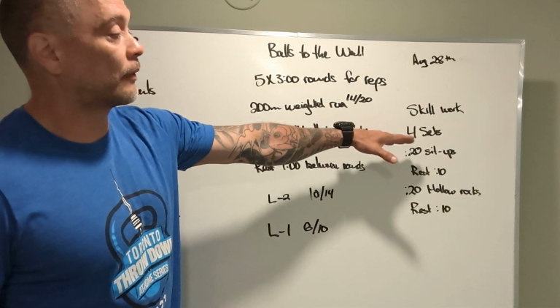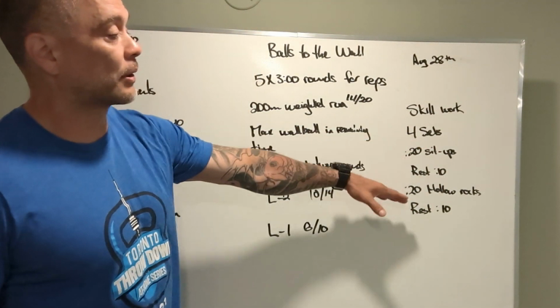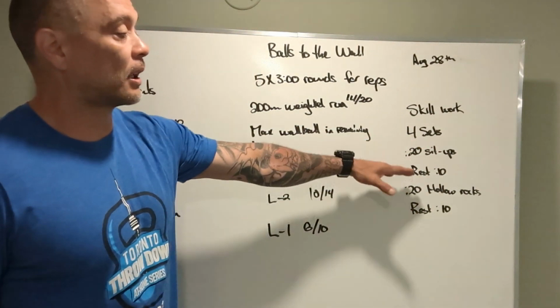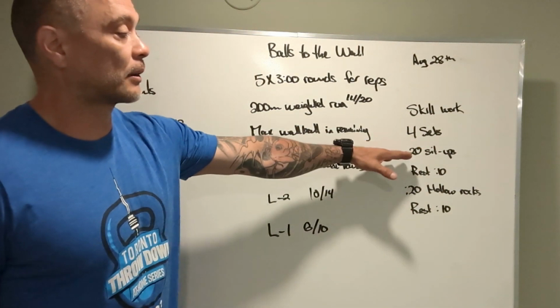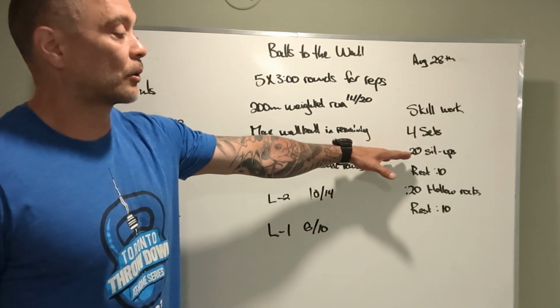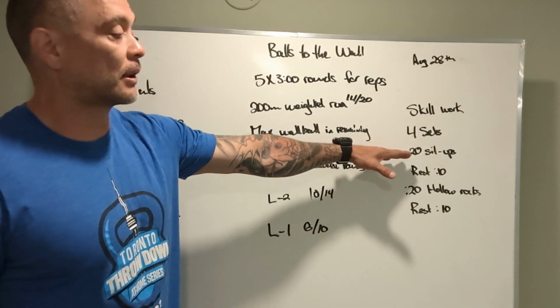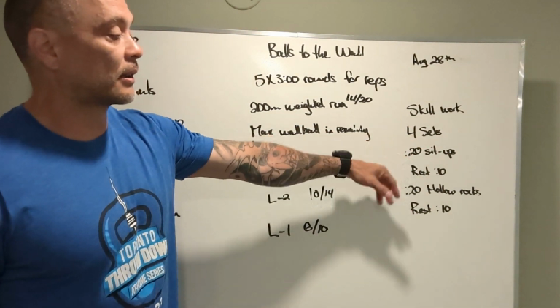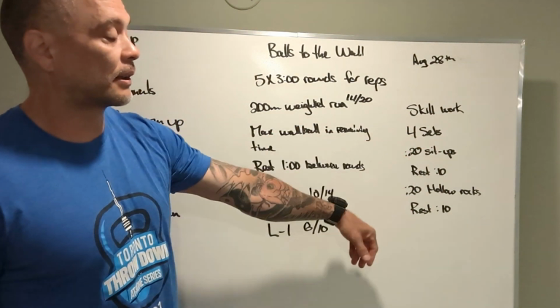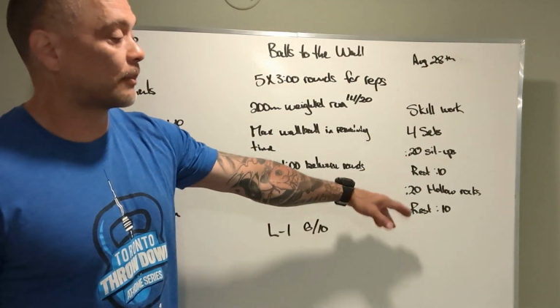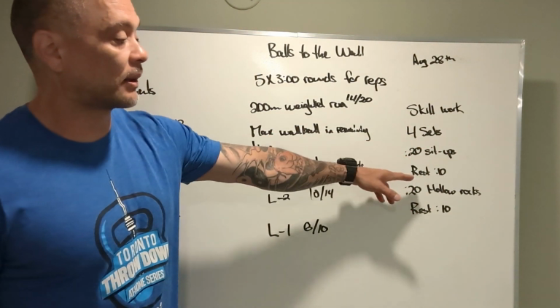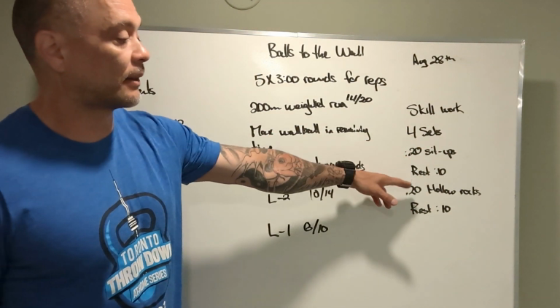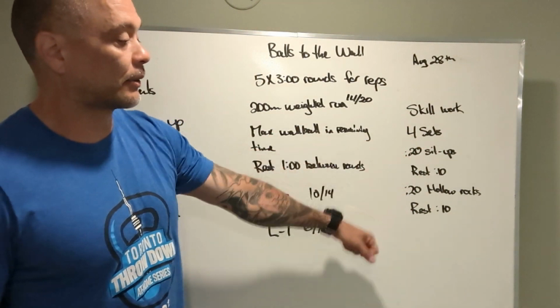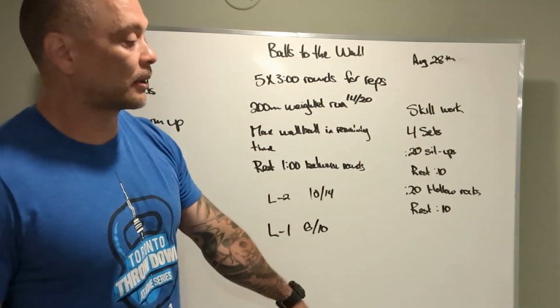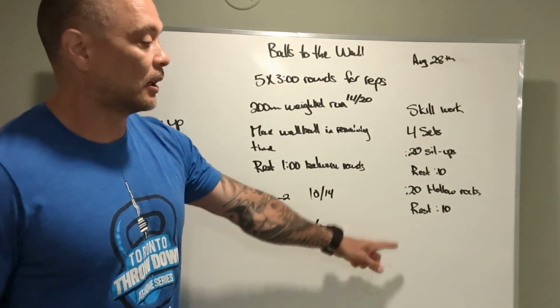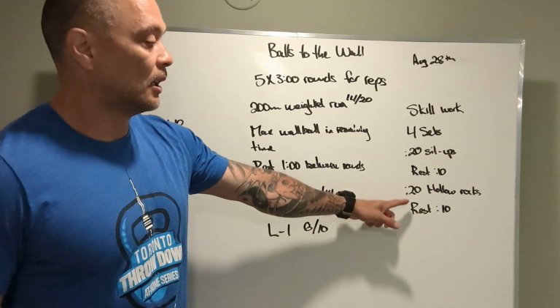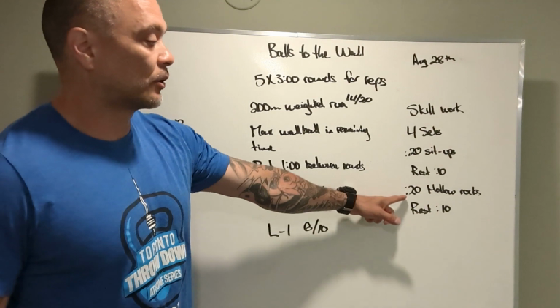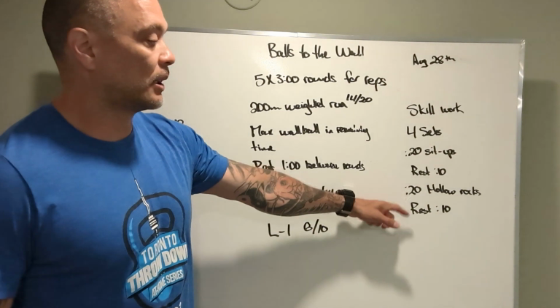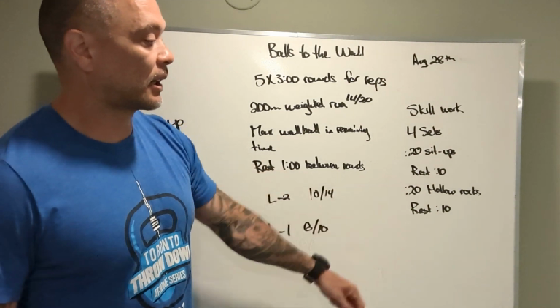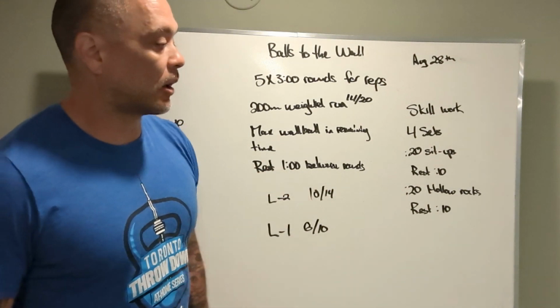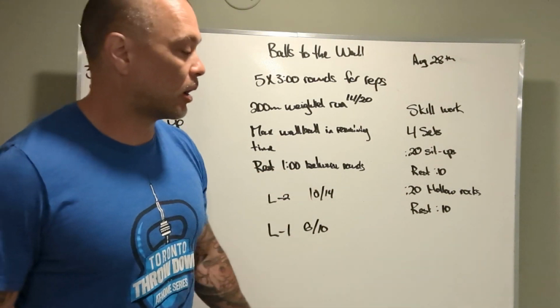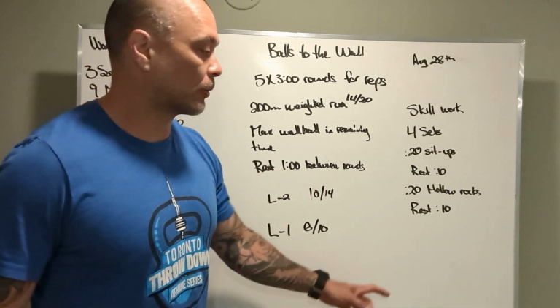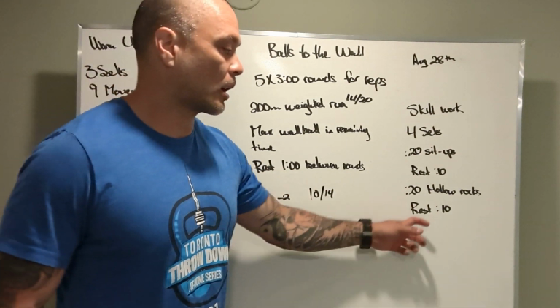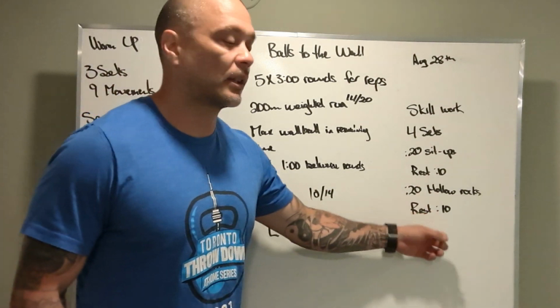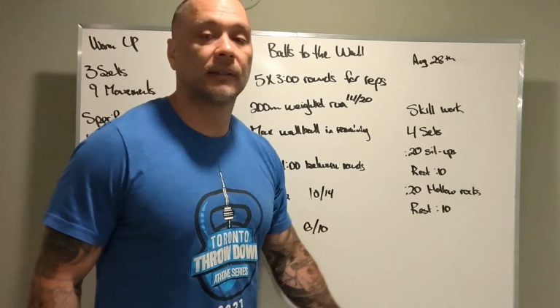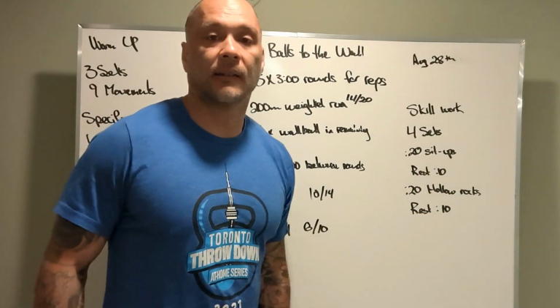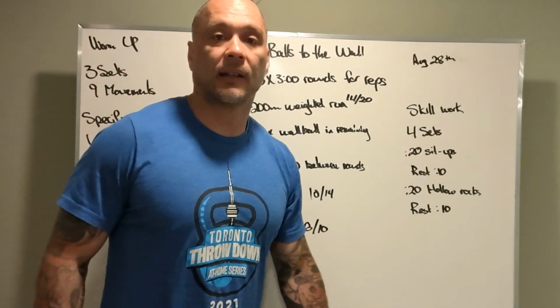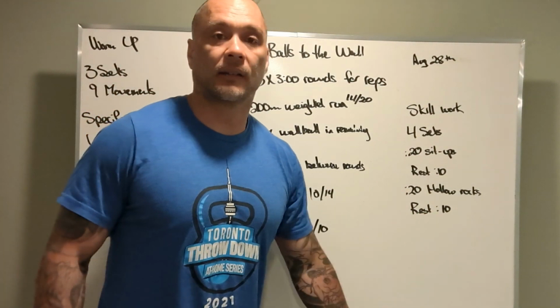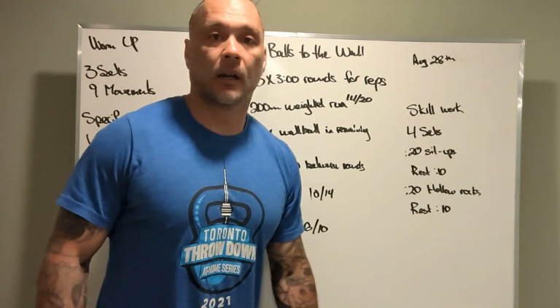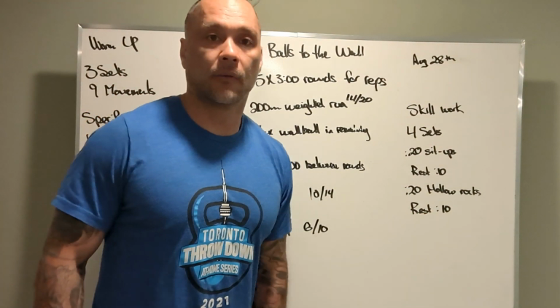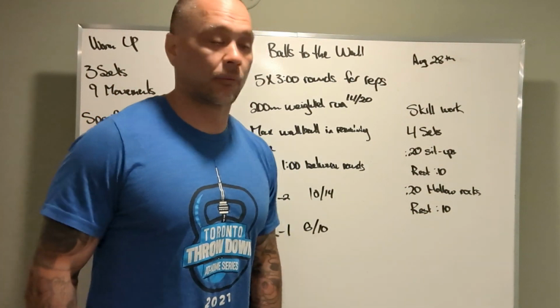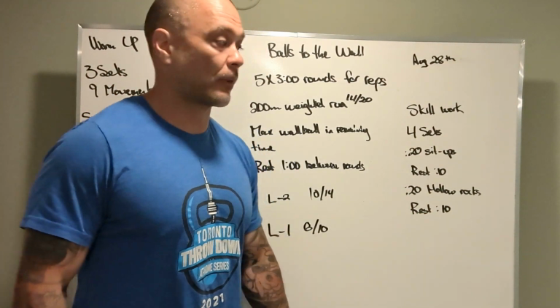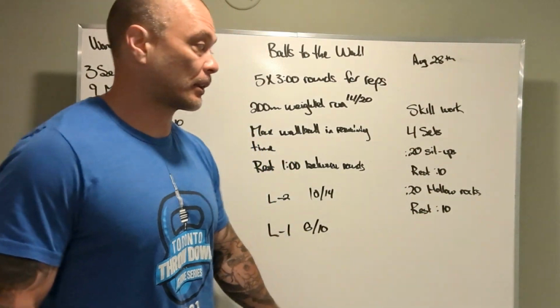Four sets: 20 seconds of sit-ups, 10 seconds of rest, 20 seconds of hollow rocks, 10 seconds of rest.